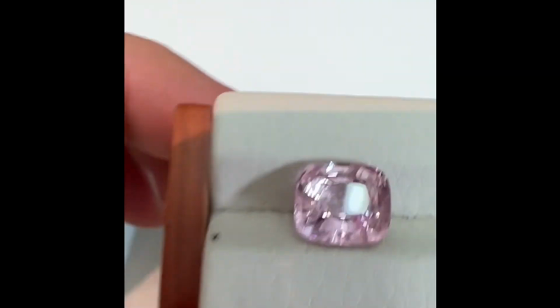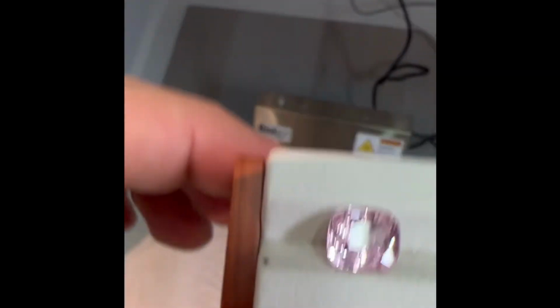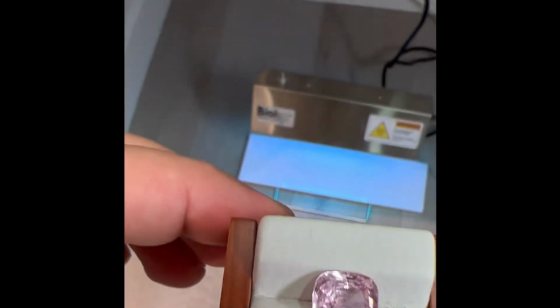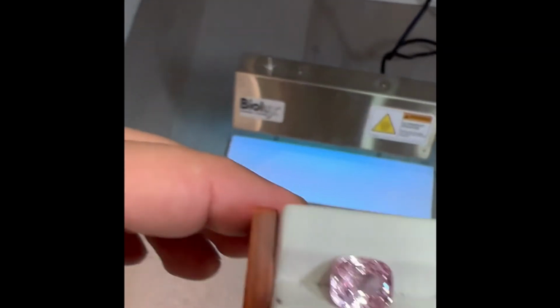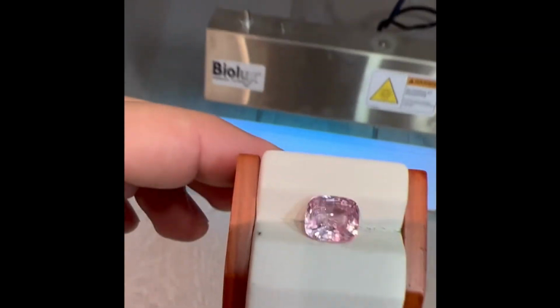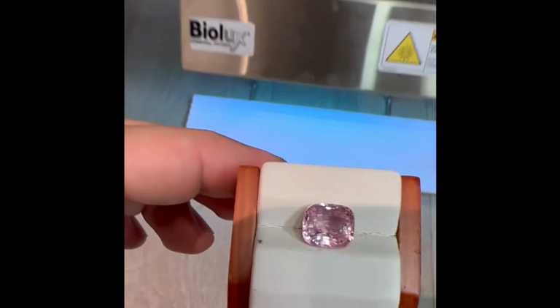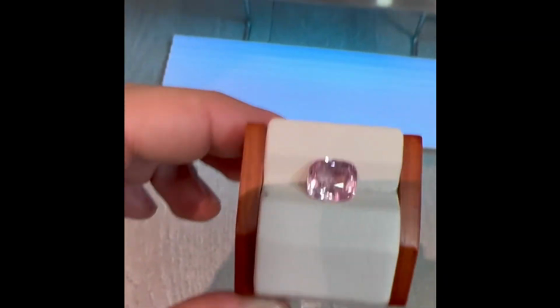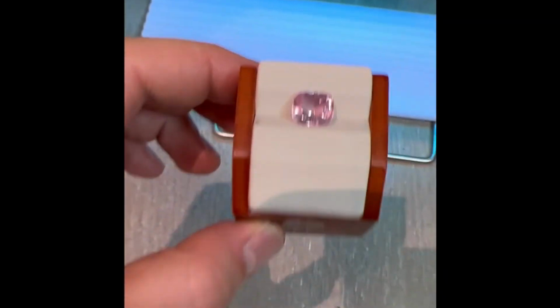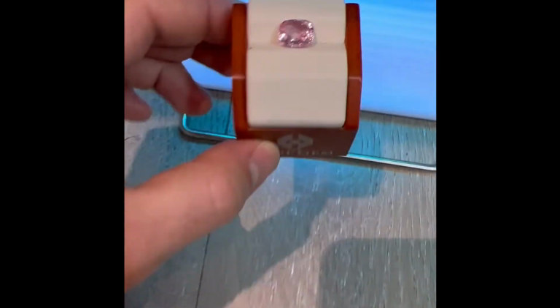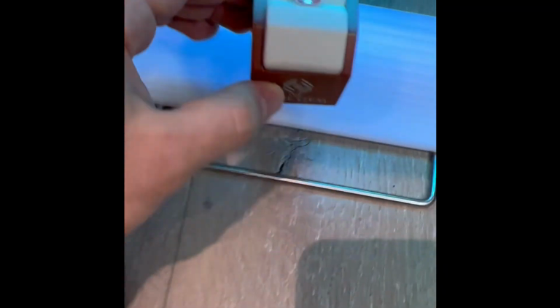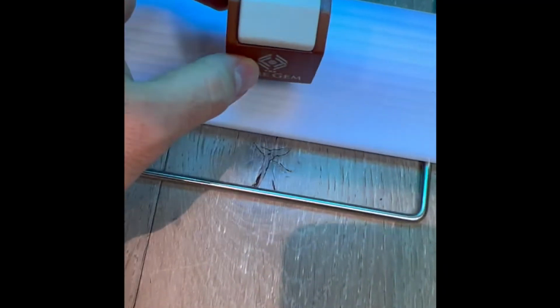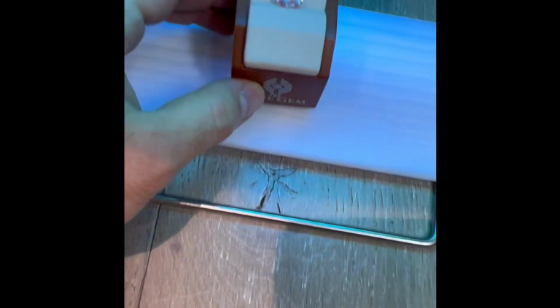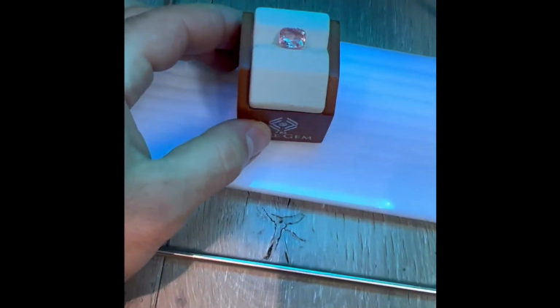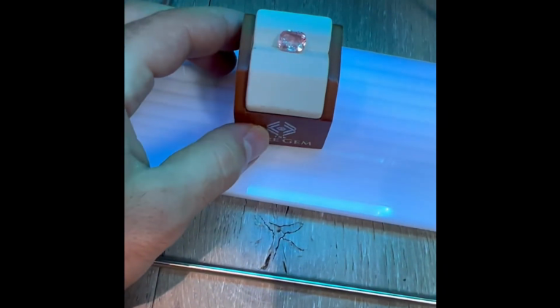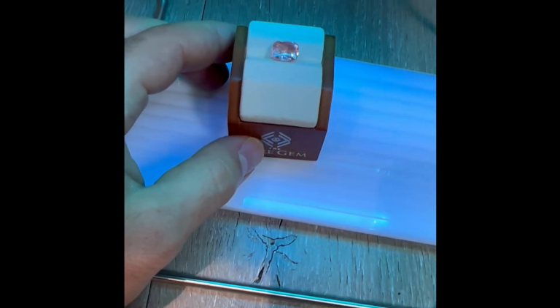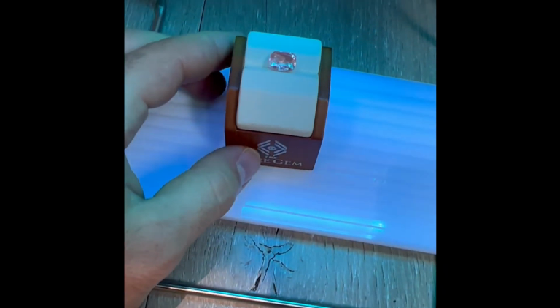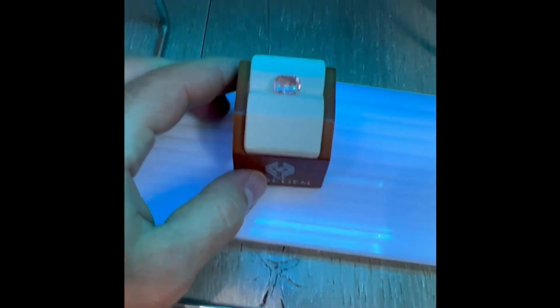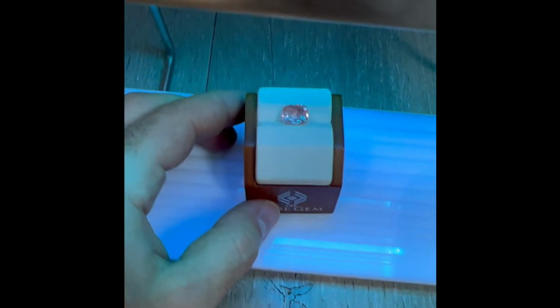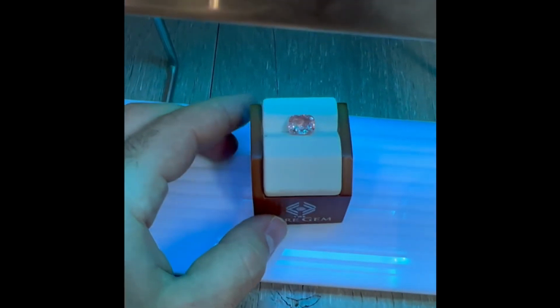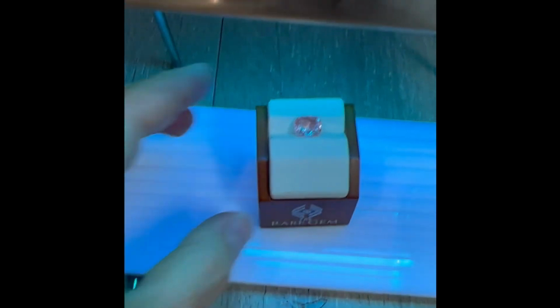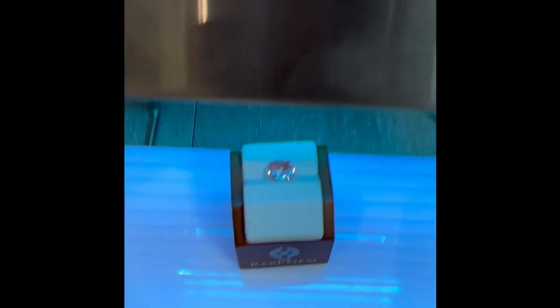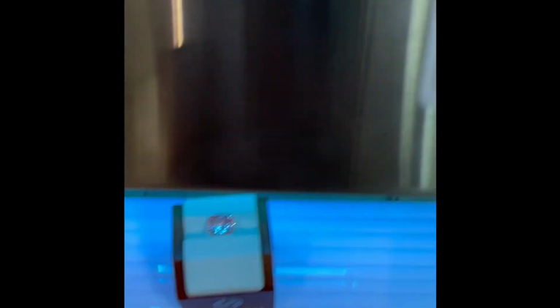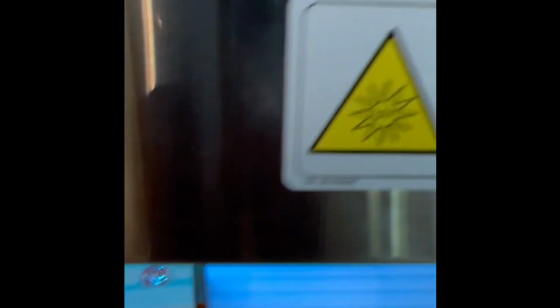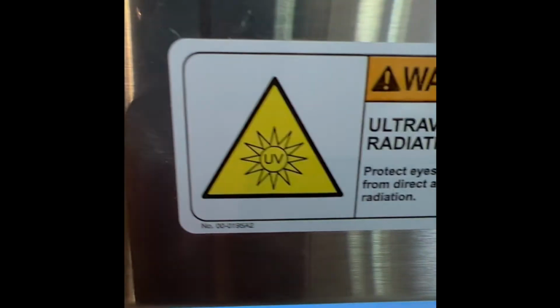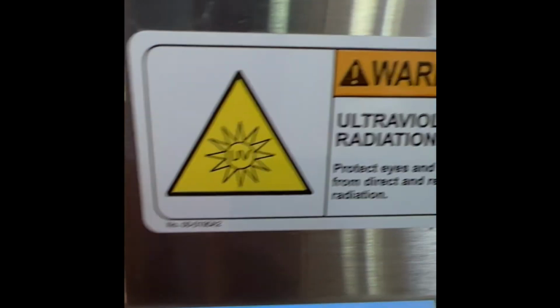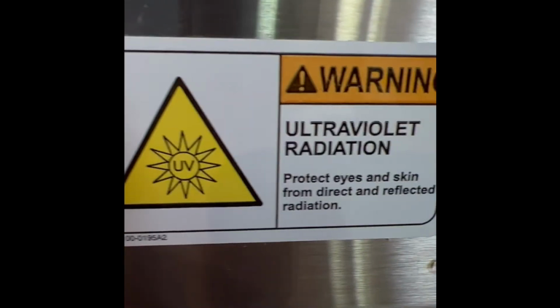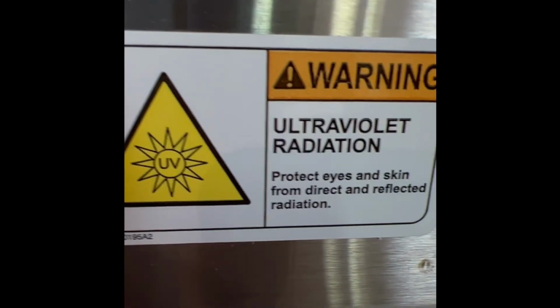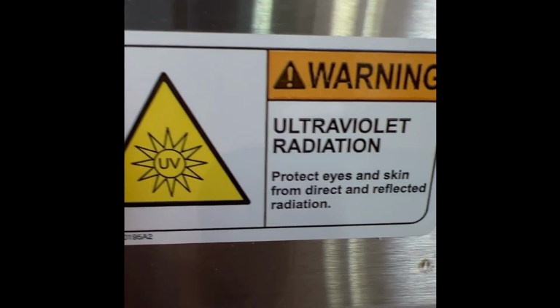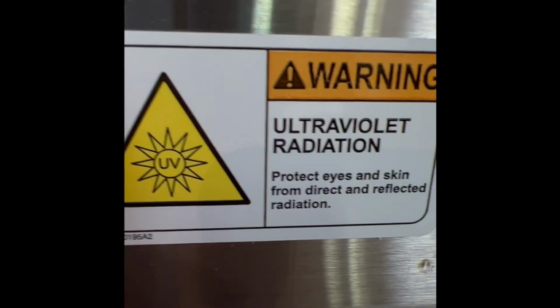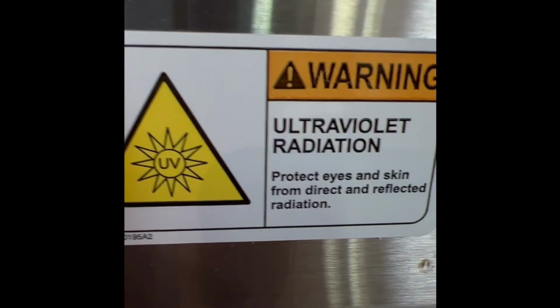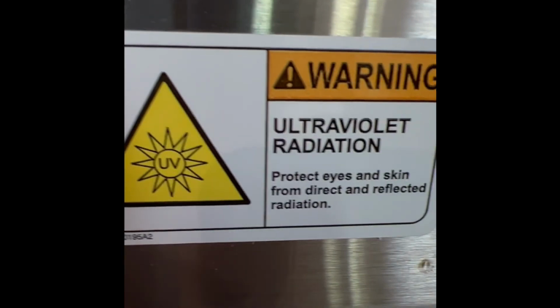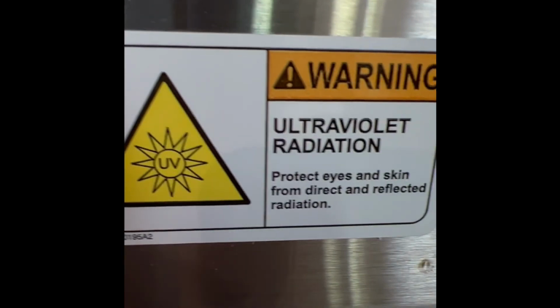Placing the stone under UV light will increase the saturation over time. In just about 6 hours, you'll see the dramatic change.